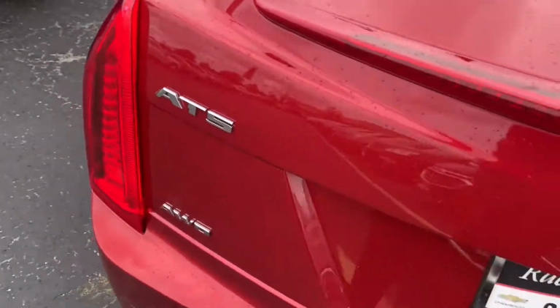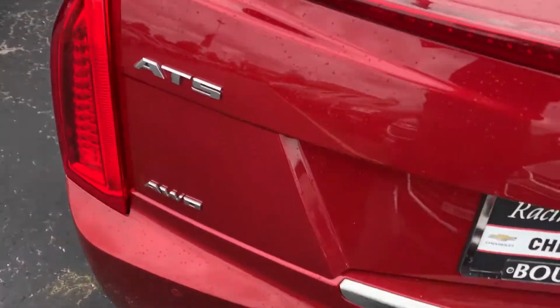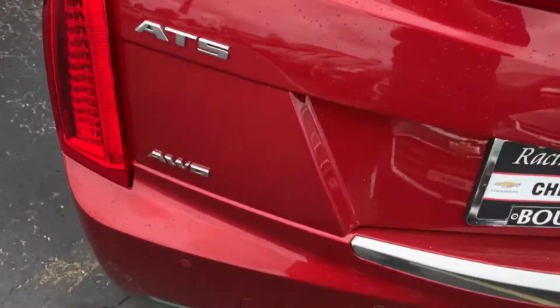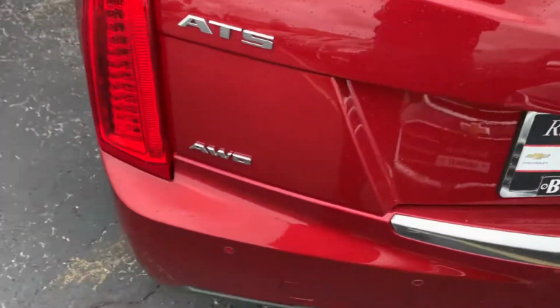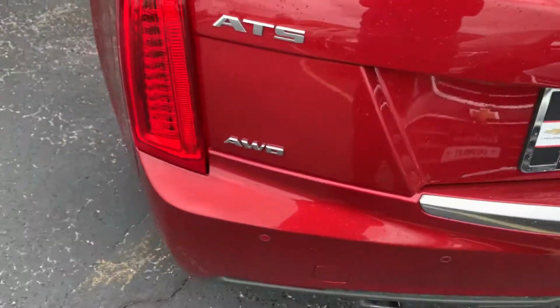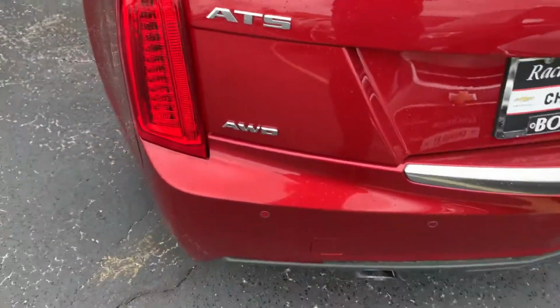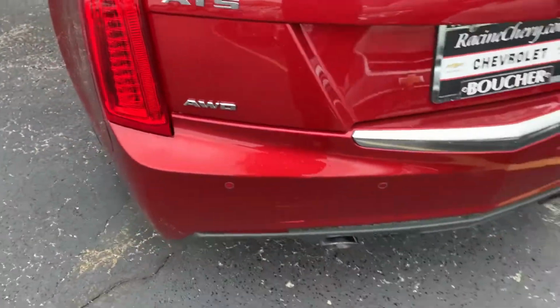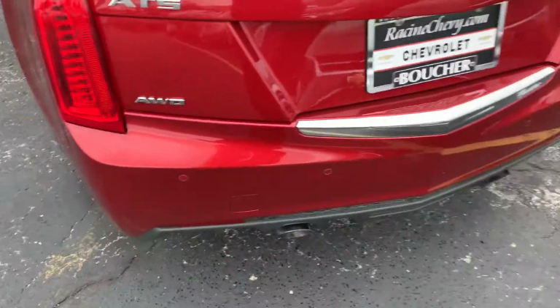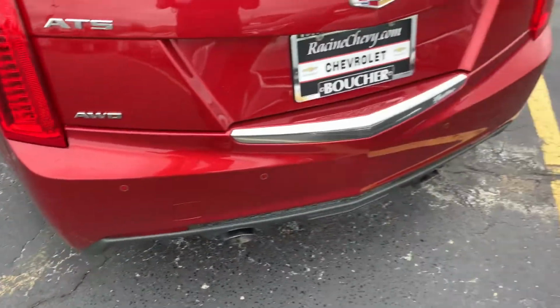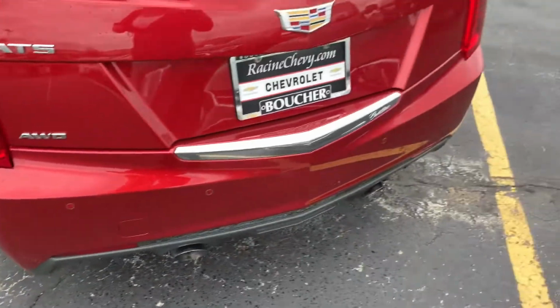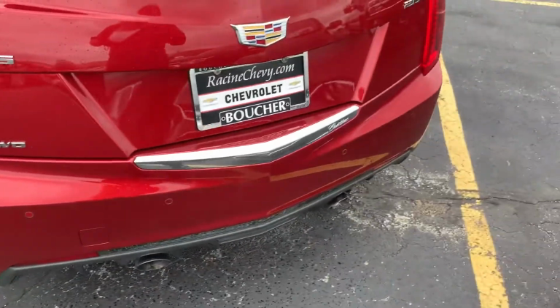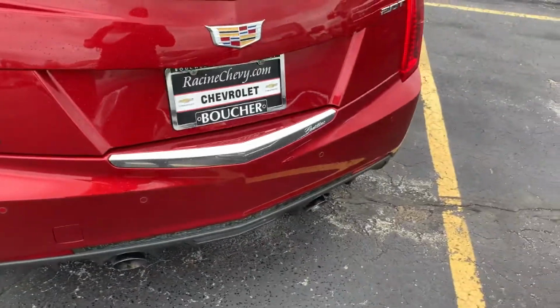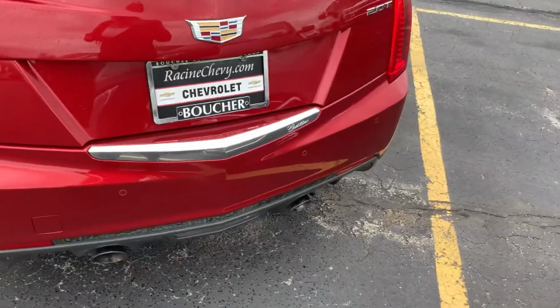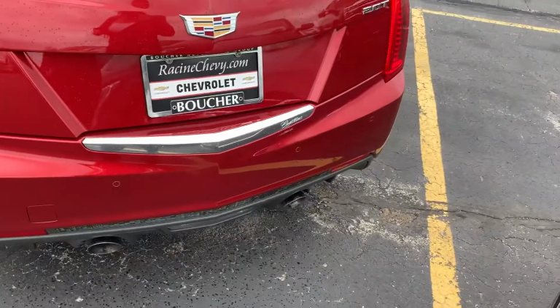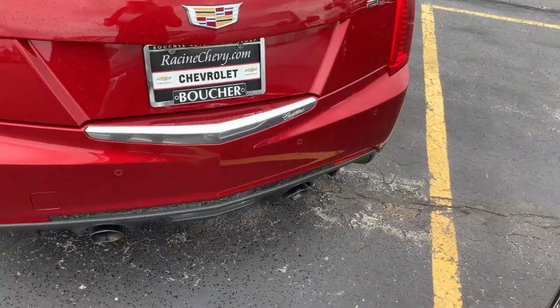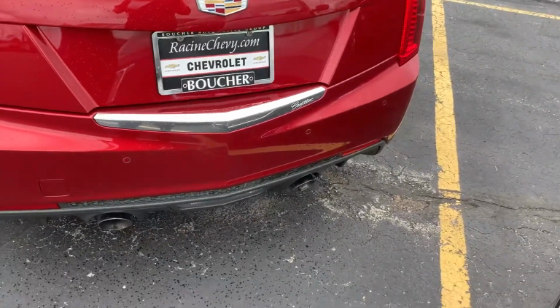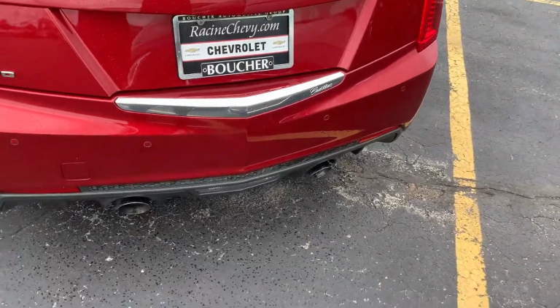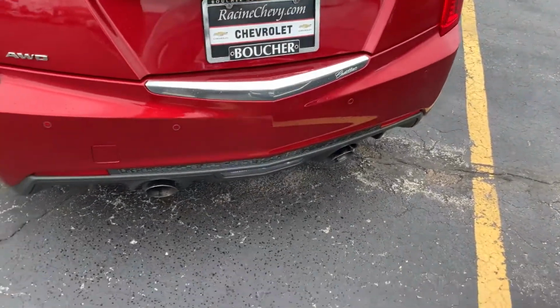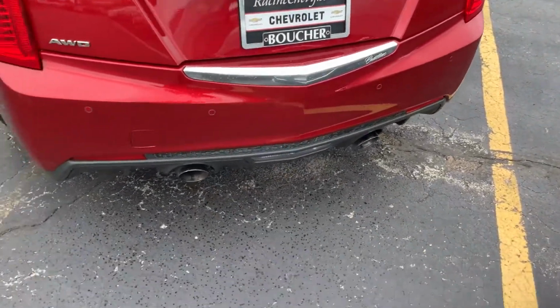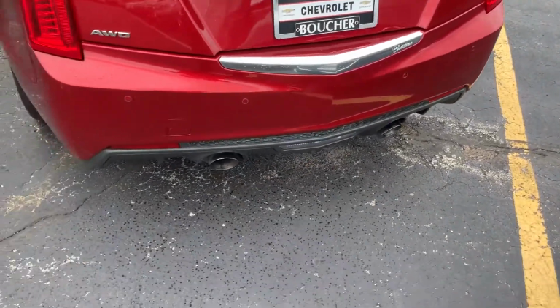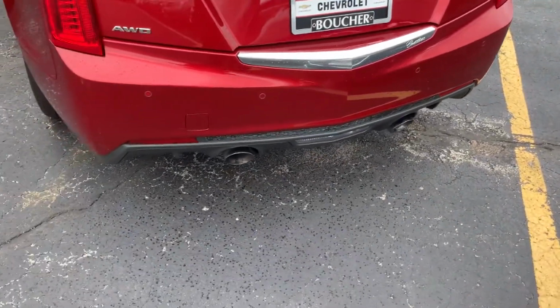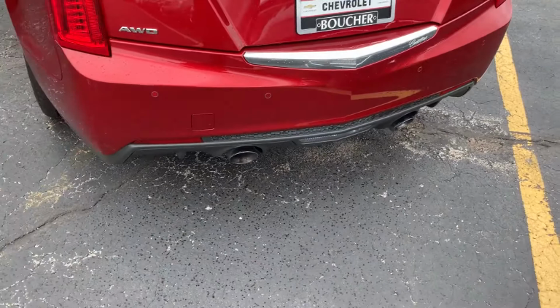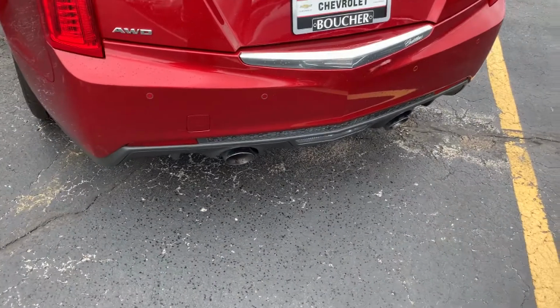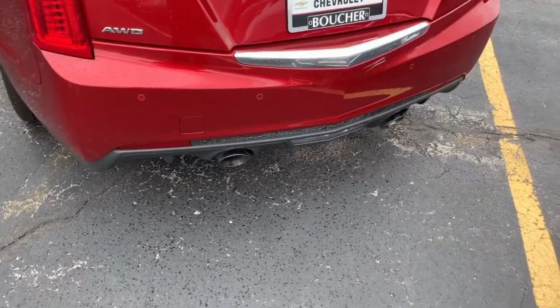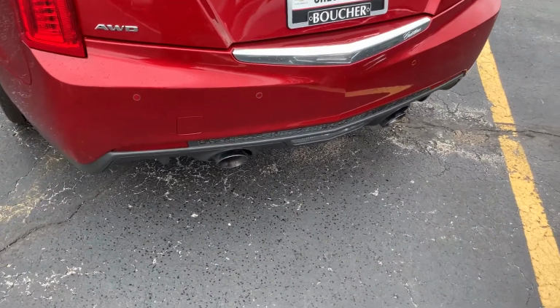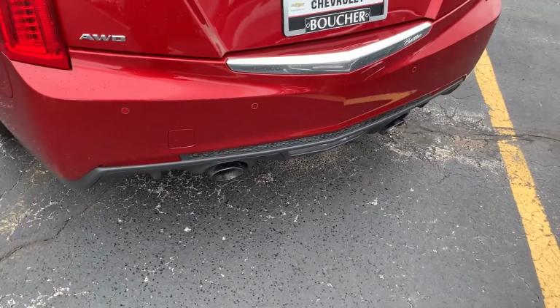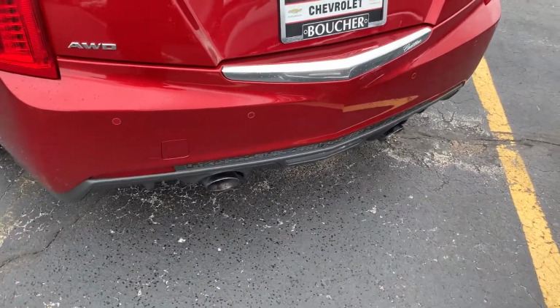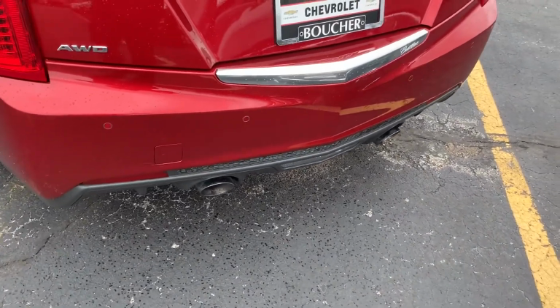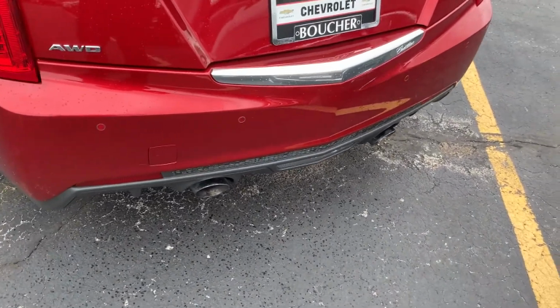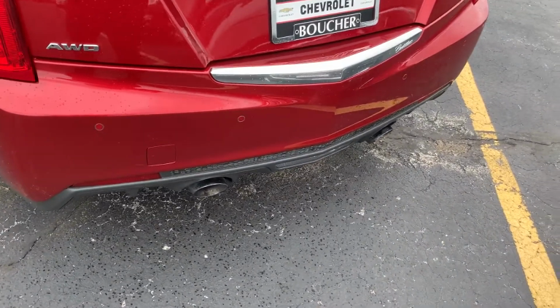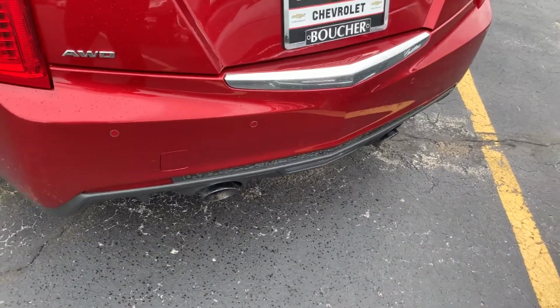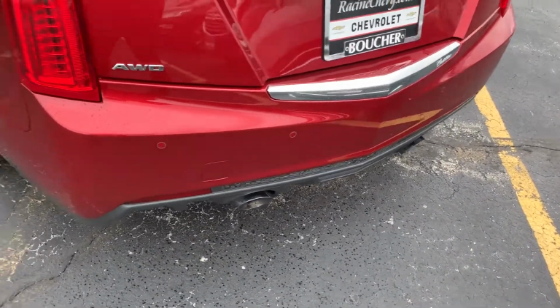It does have all-wheel drive, 2.0-liter turbo. It does have rear park assist and dual exhaust.